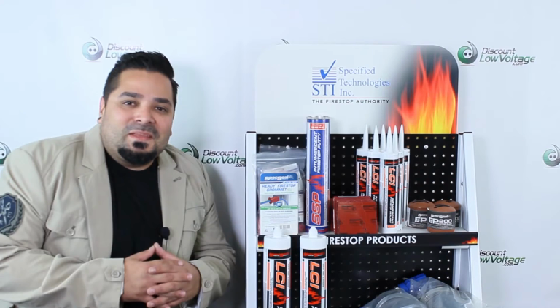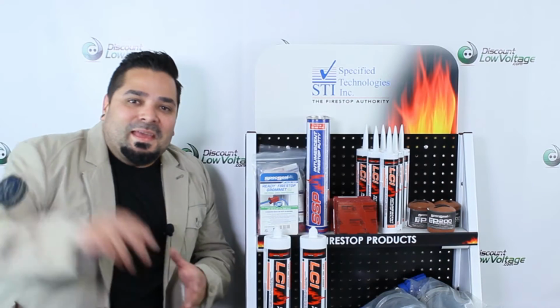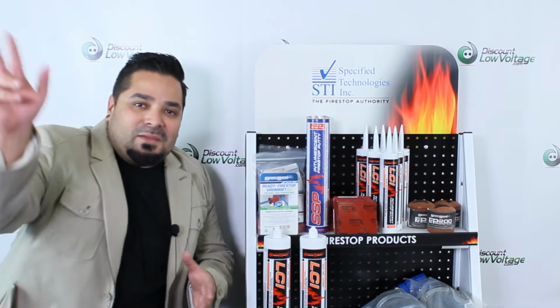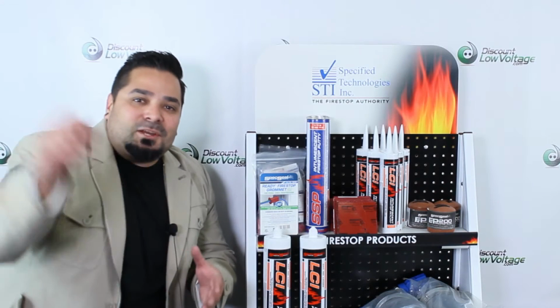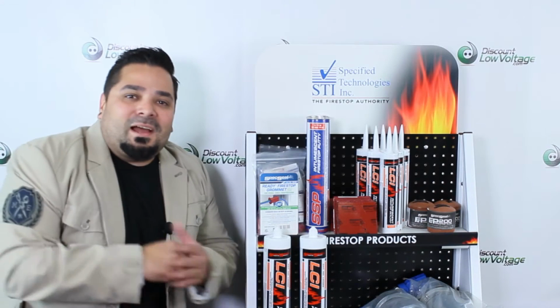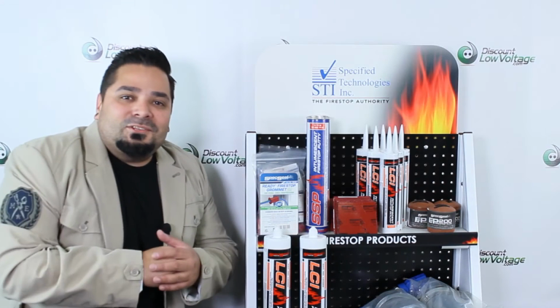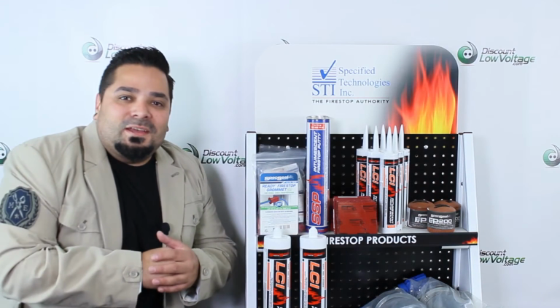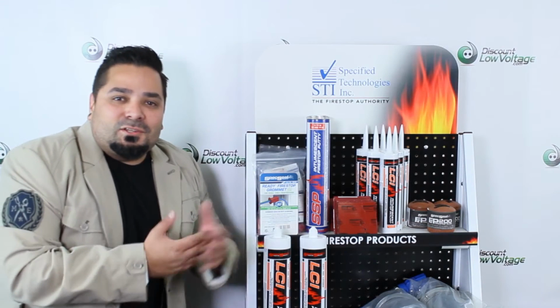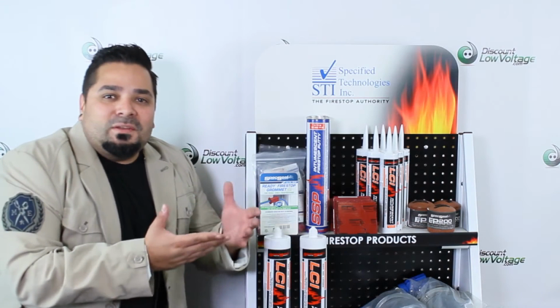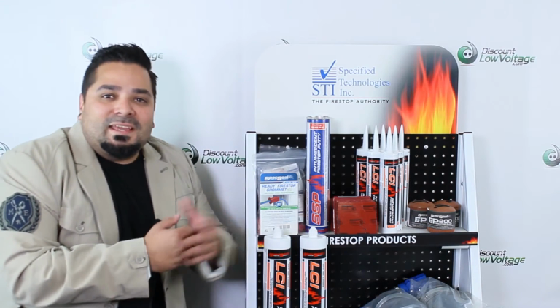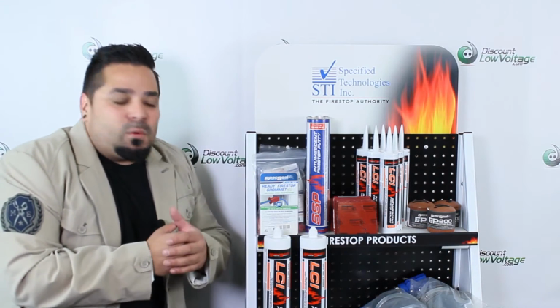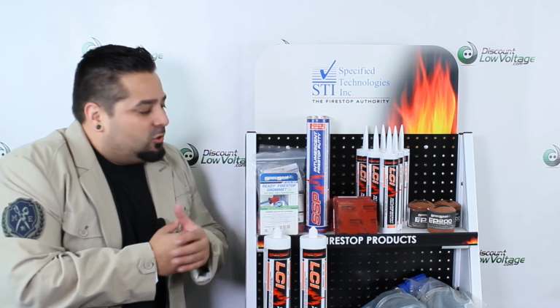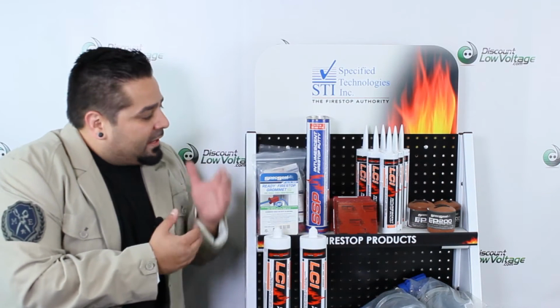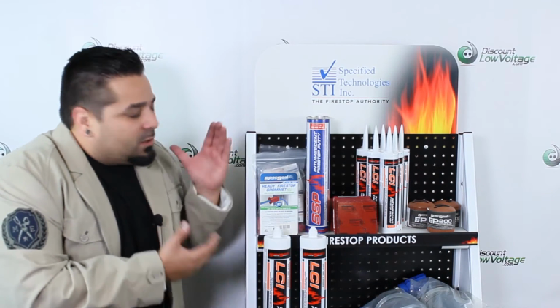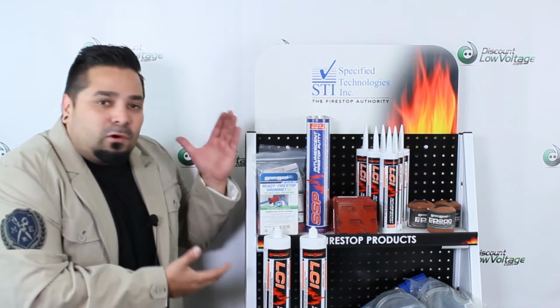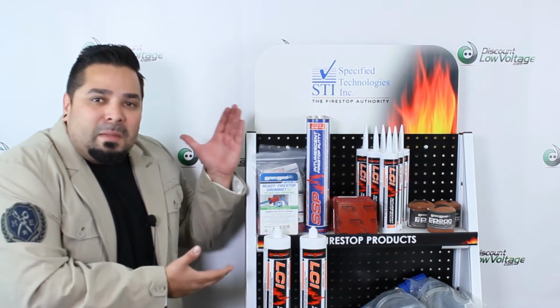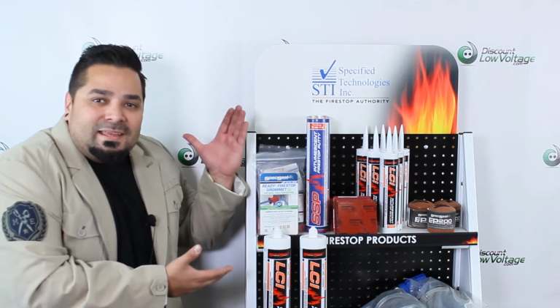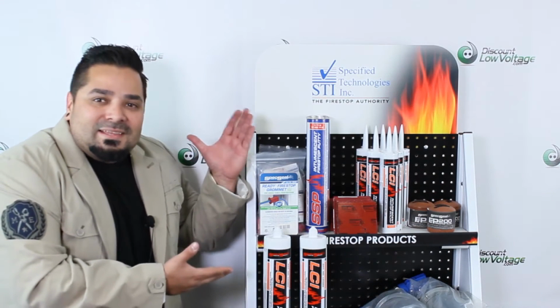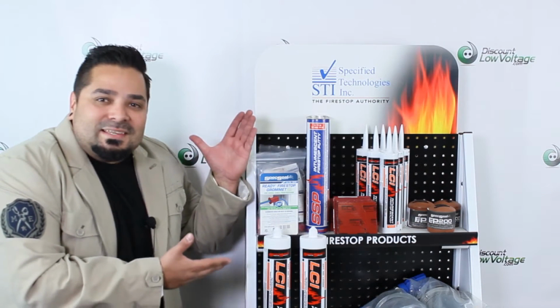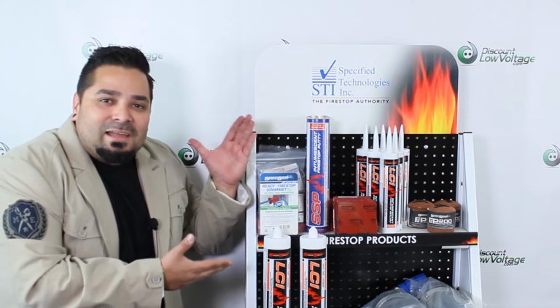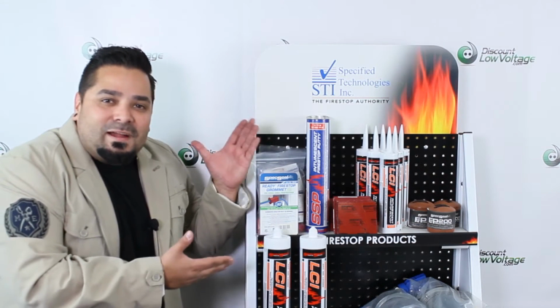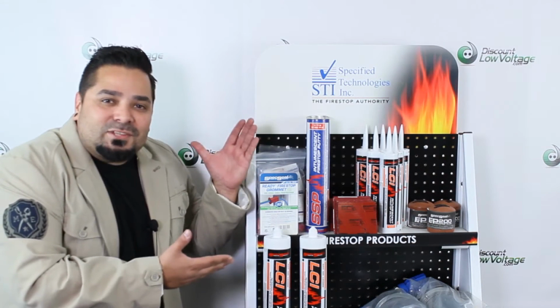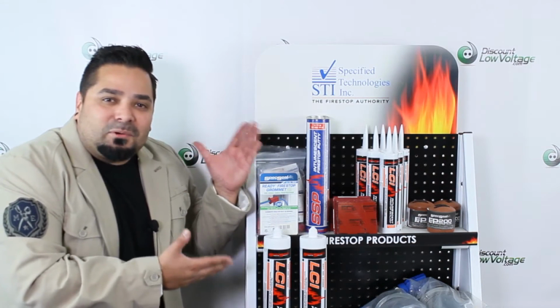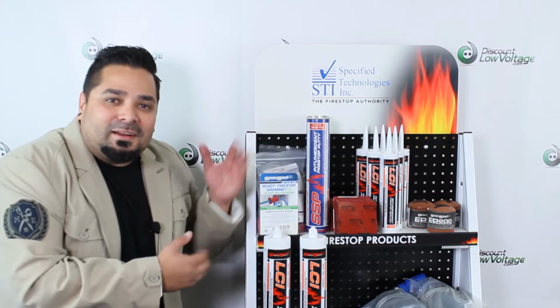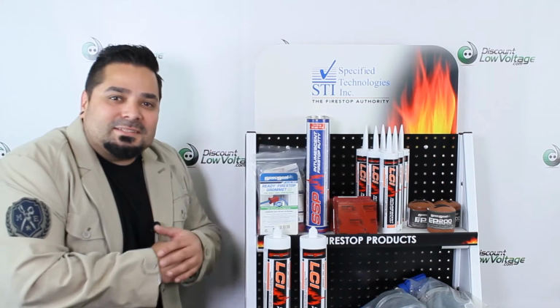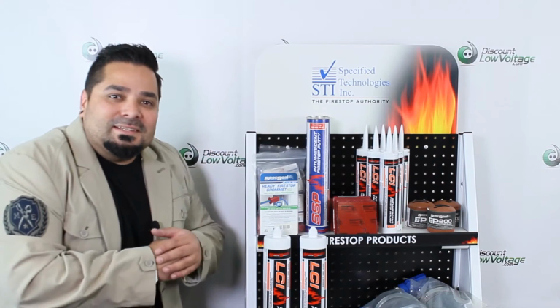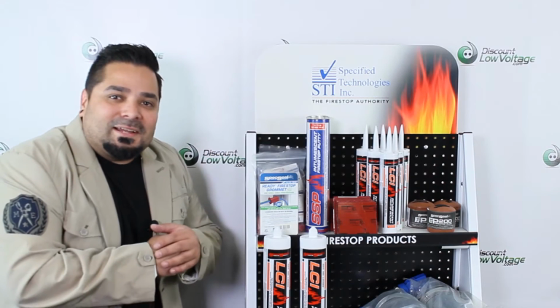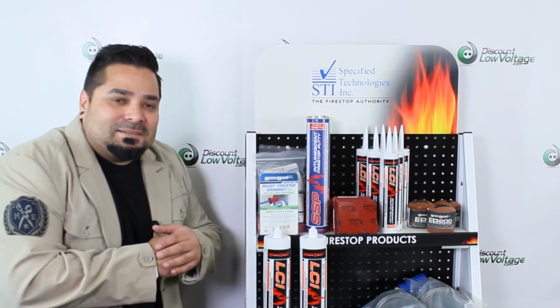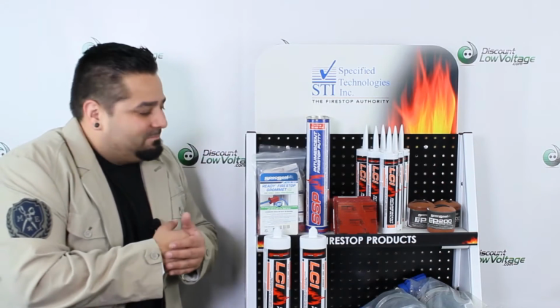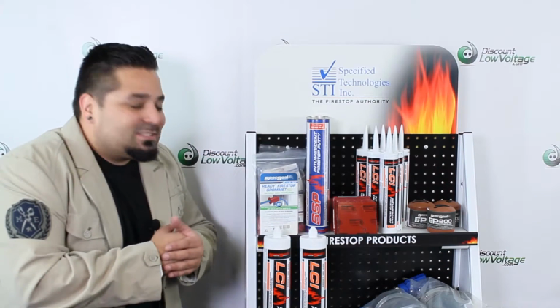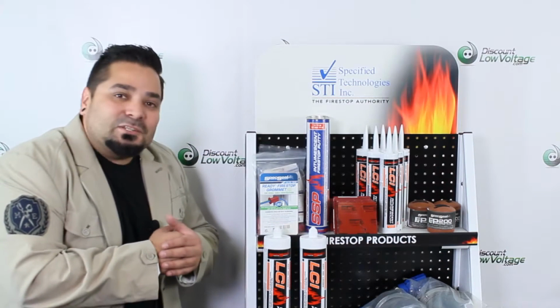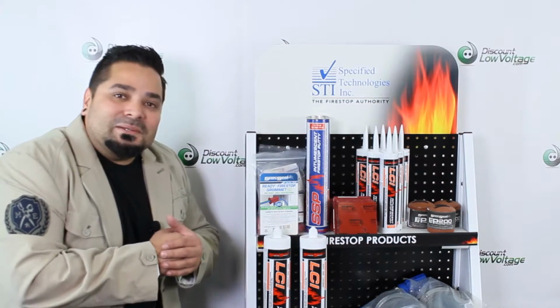Hey, what's up guys? Let's go ahead and take a quick look at one of our many STI FireStop products in stock. Let's get to it.